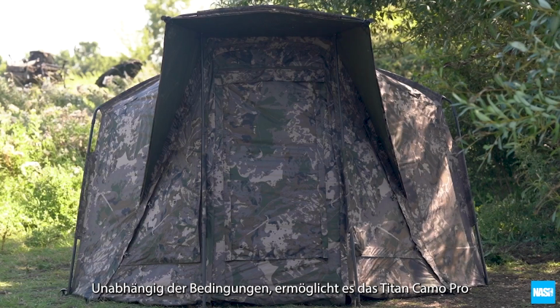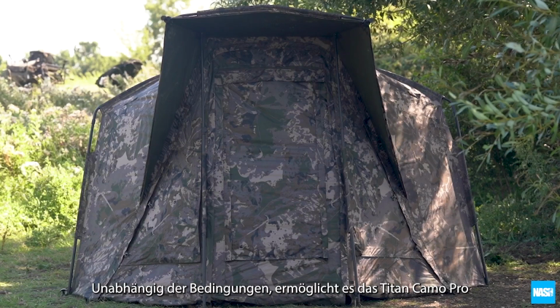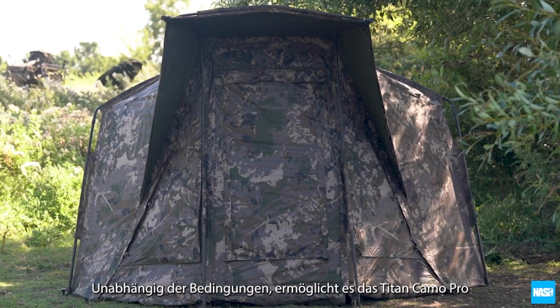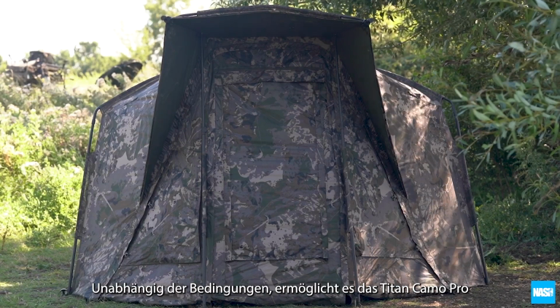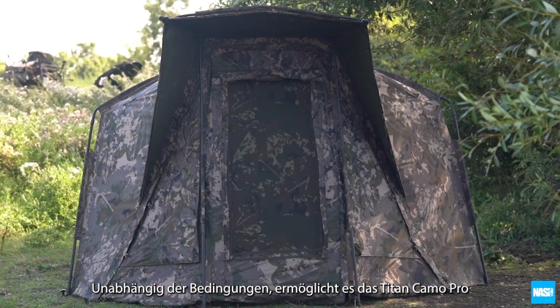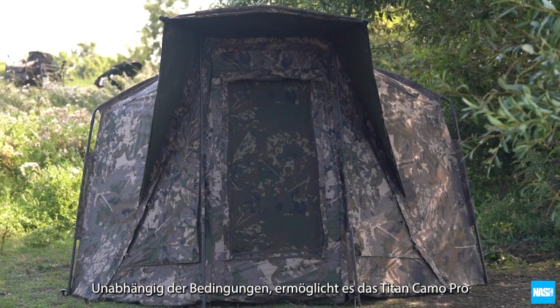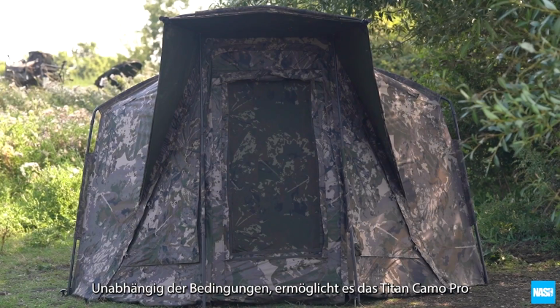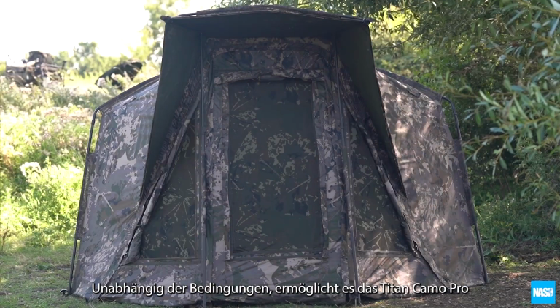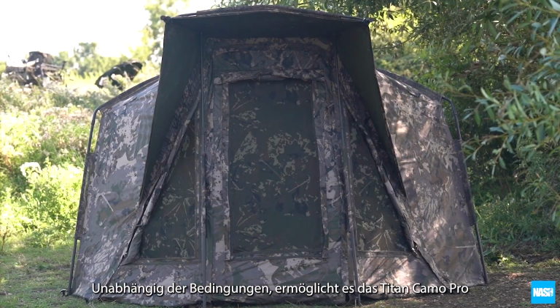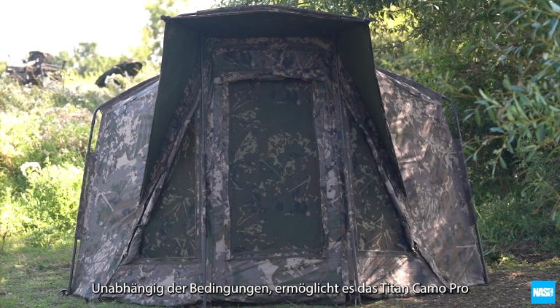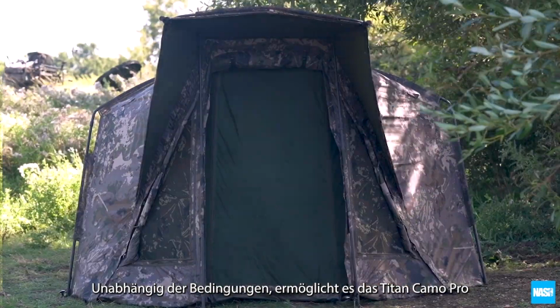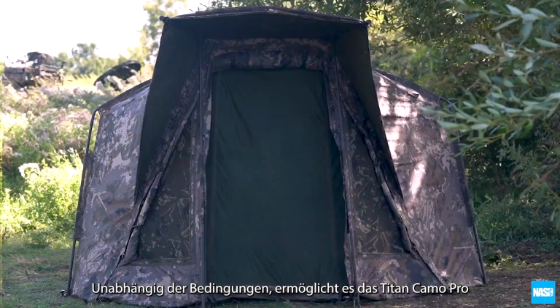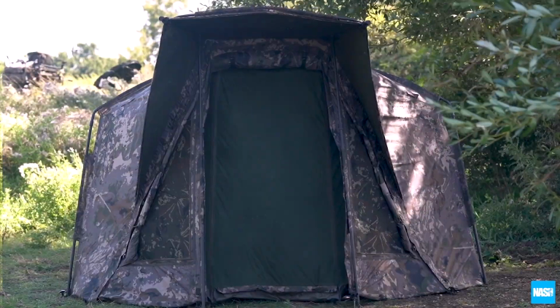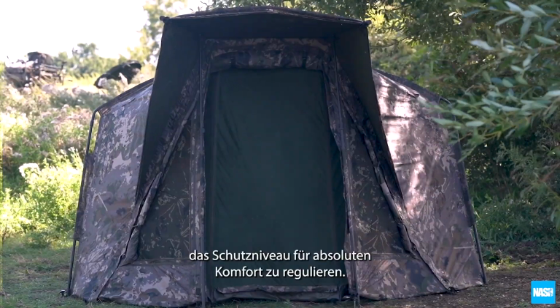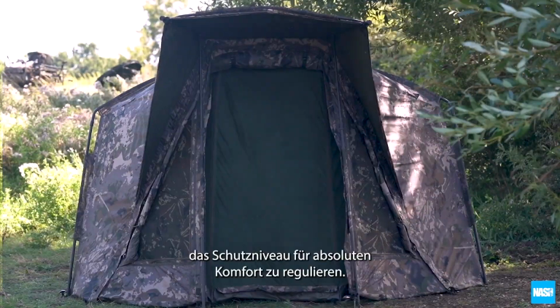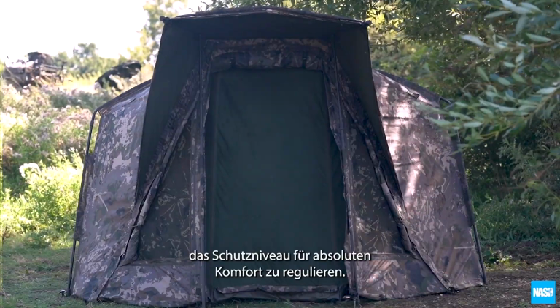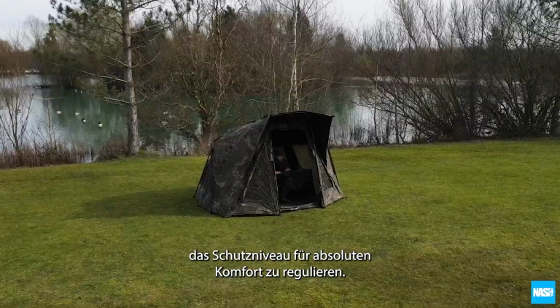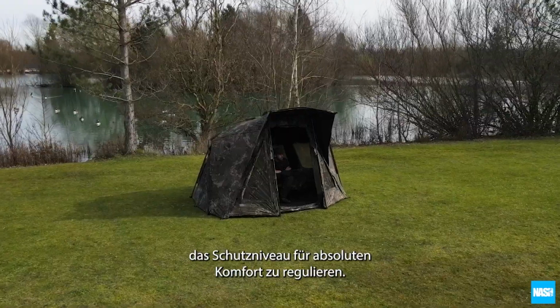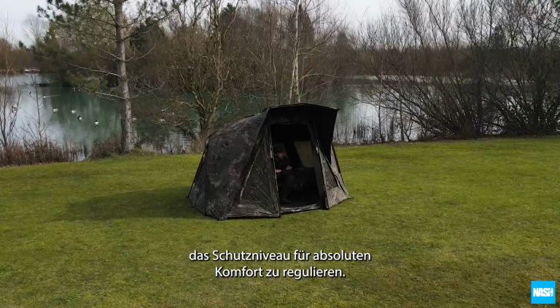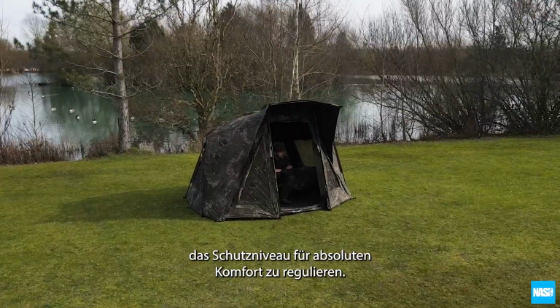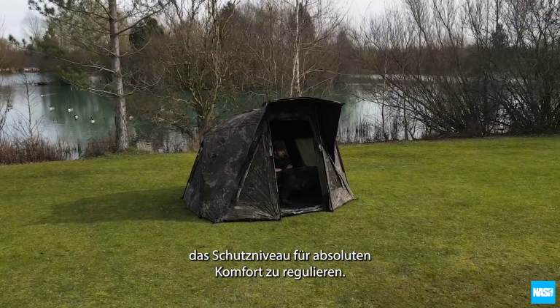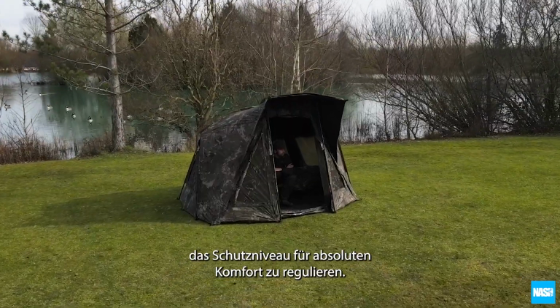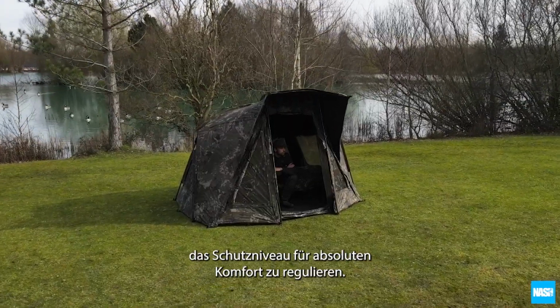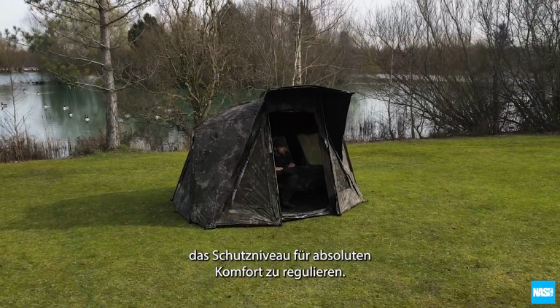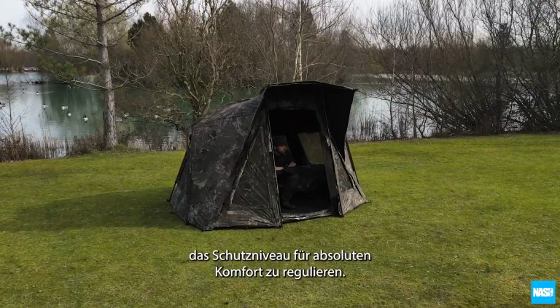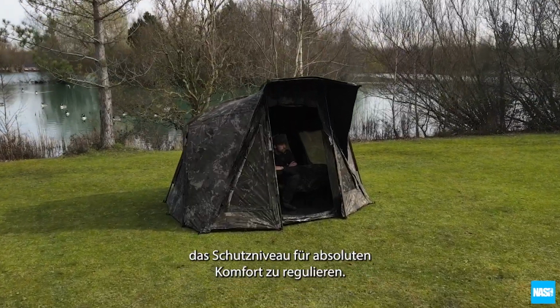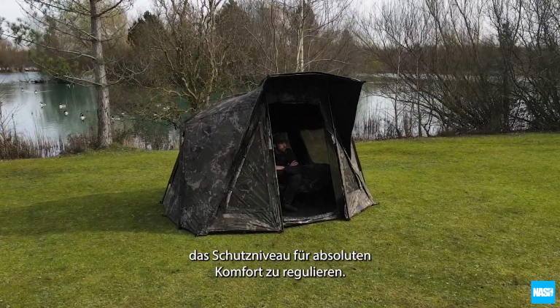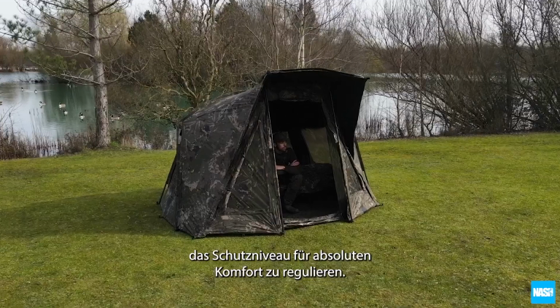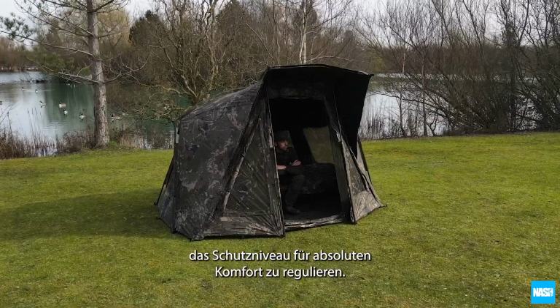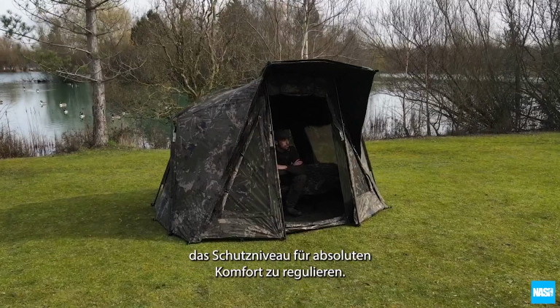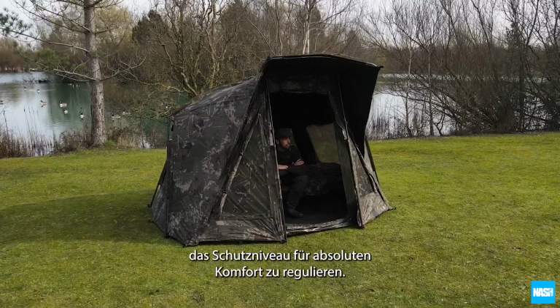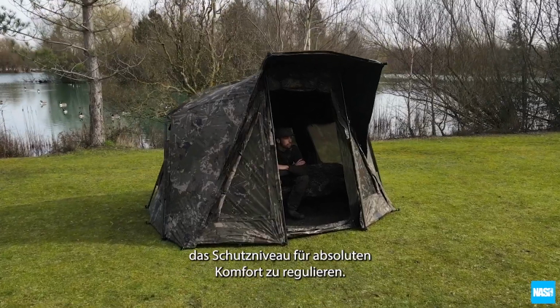Whatever the conditions, the Titan Camo Pro allows you to regulate your level of protection for total comfort.